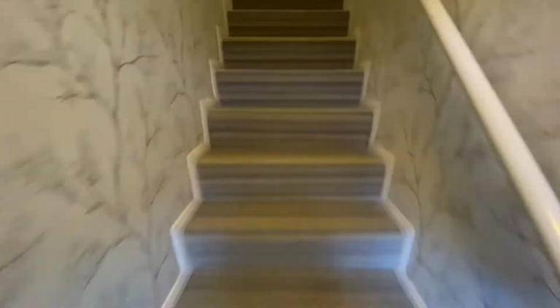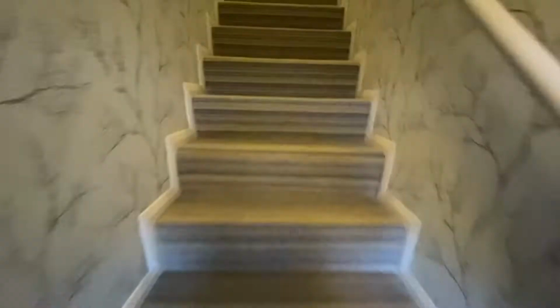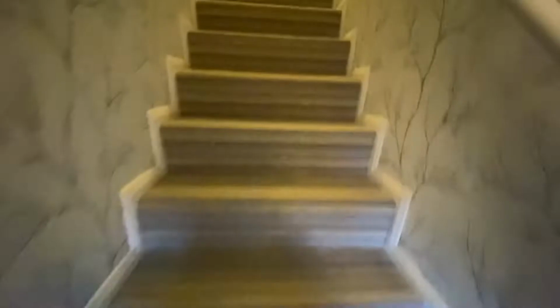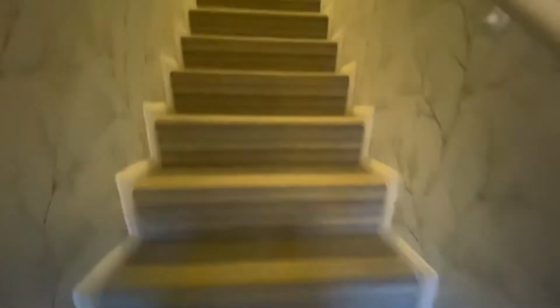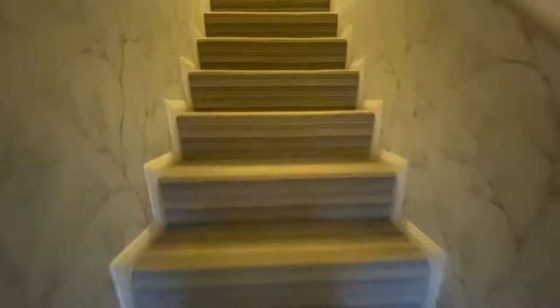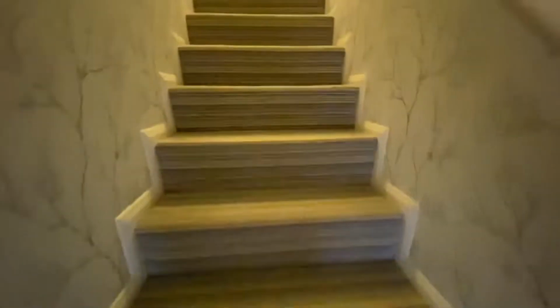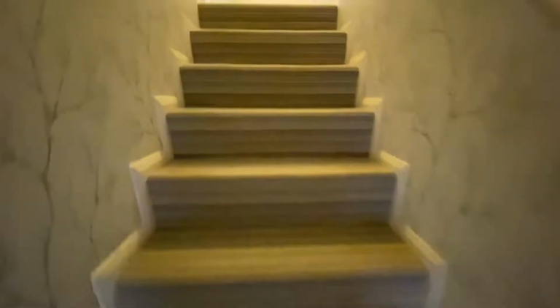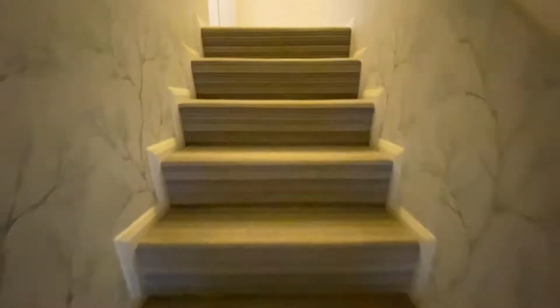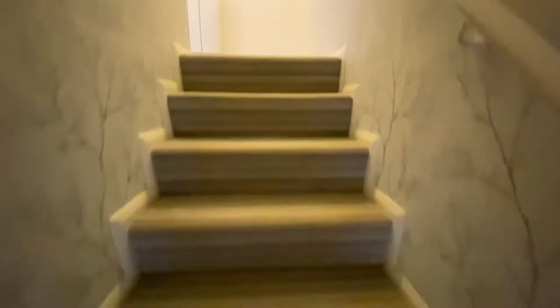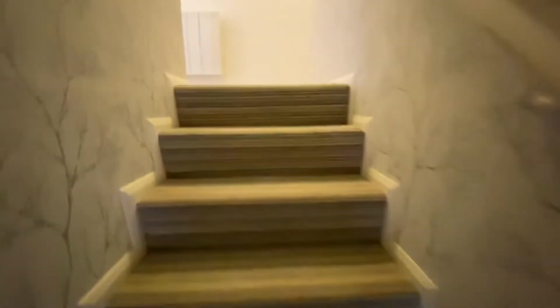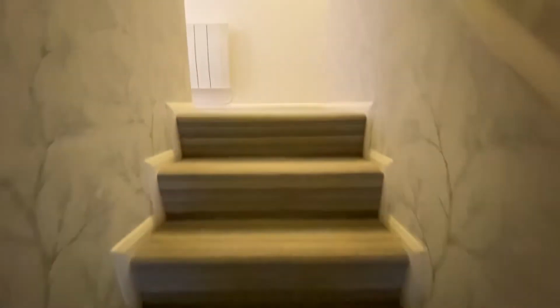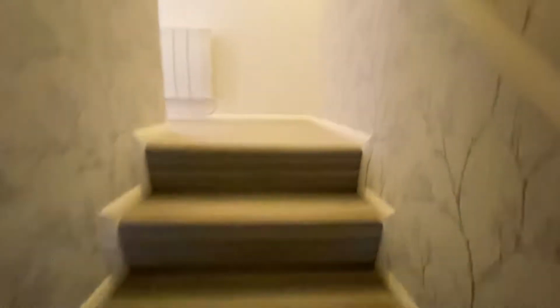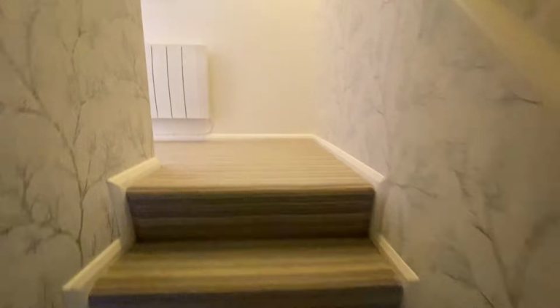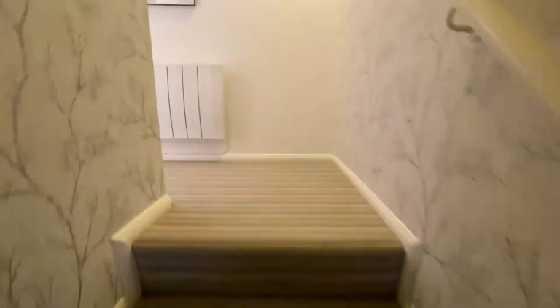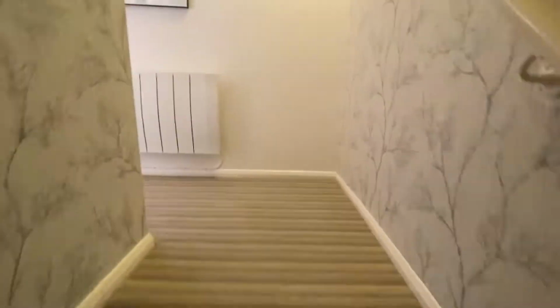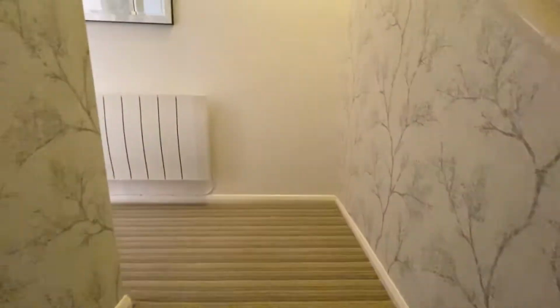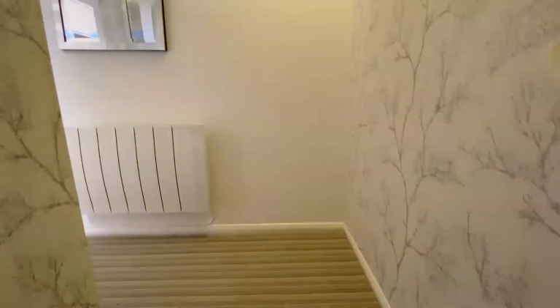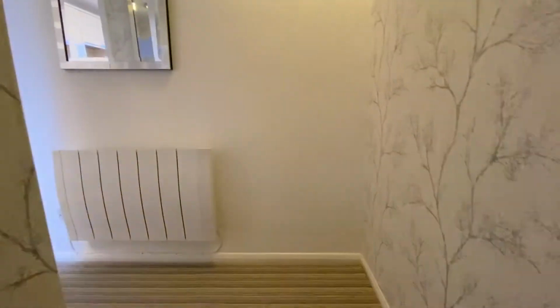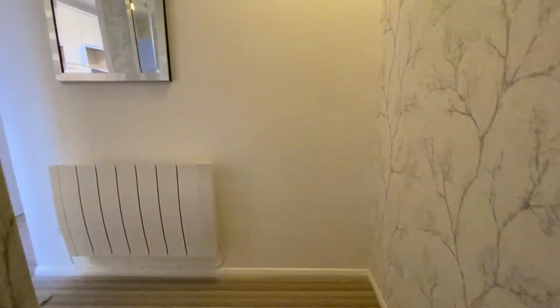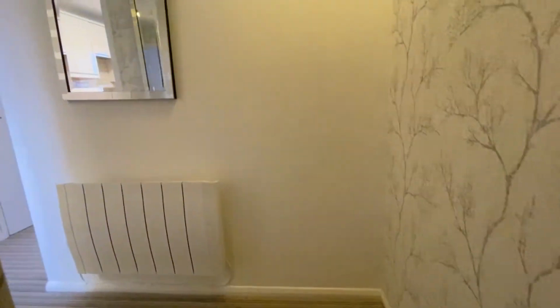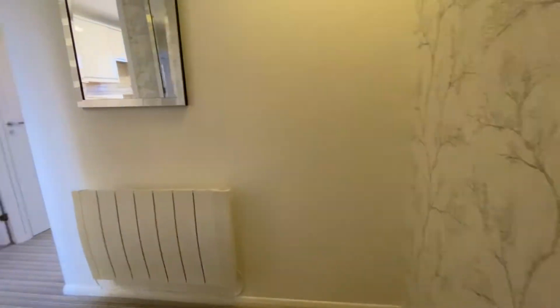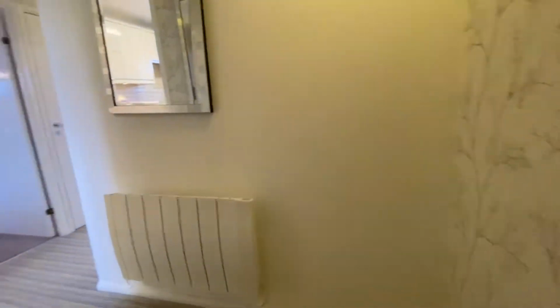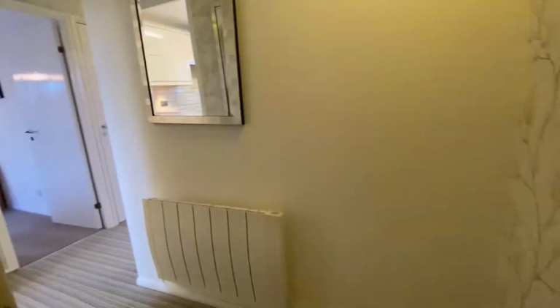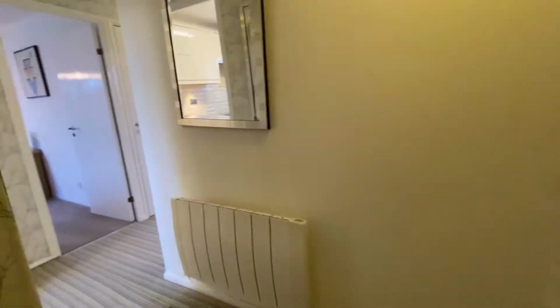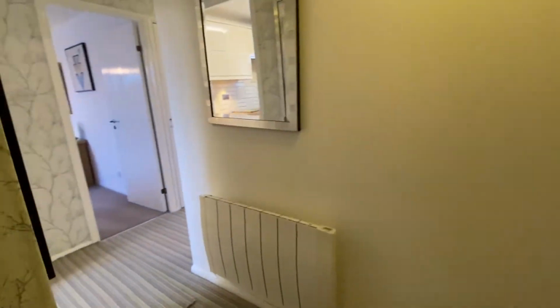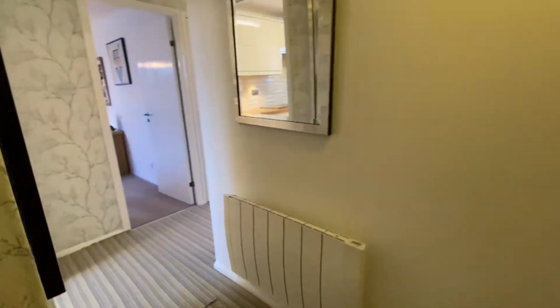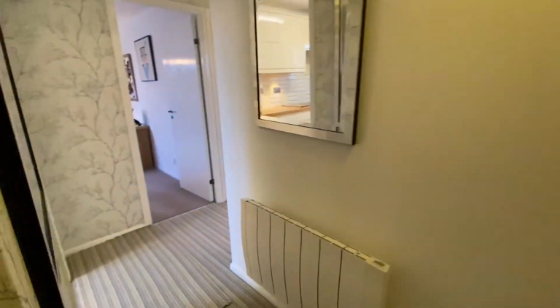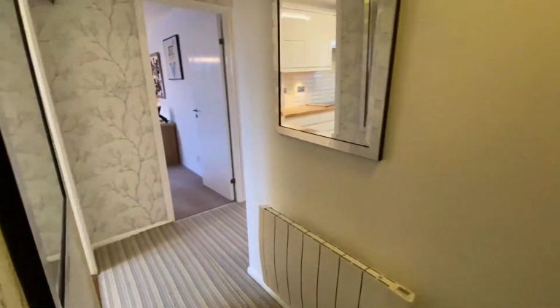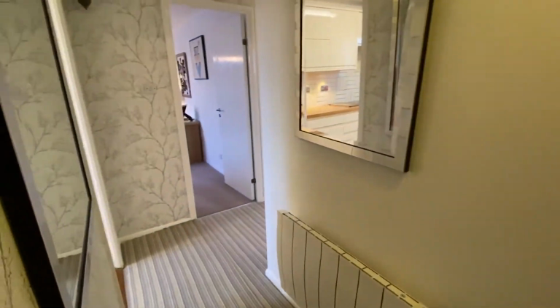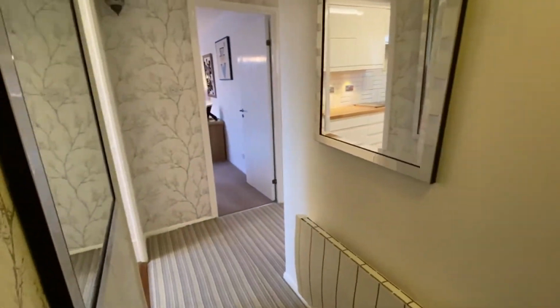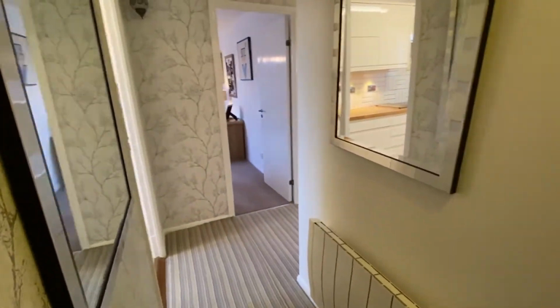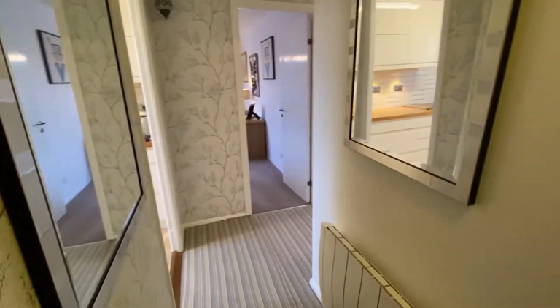Access to the apartment is via this straight staircase, providing the potential to input a stairlift.